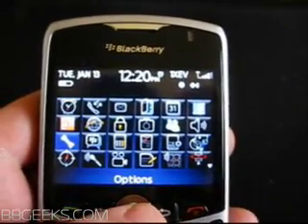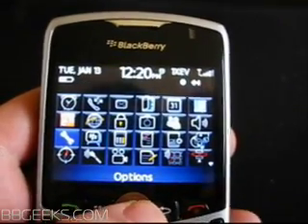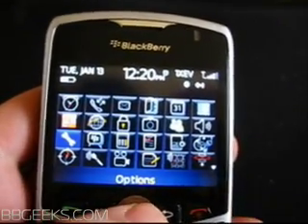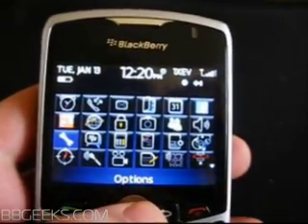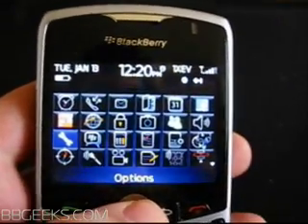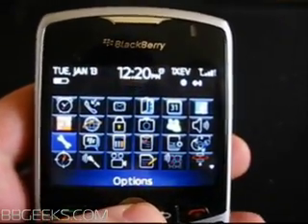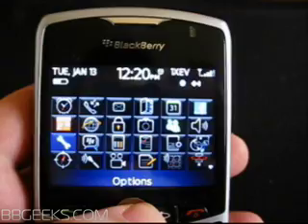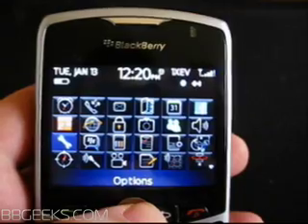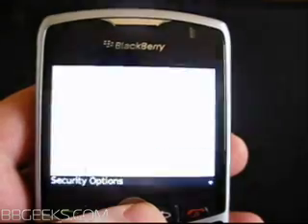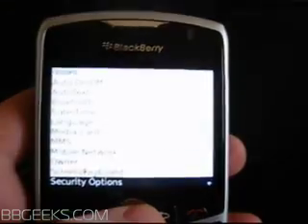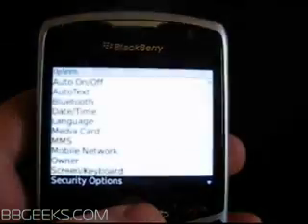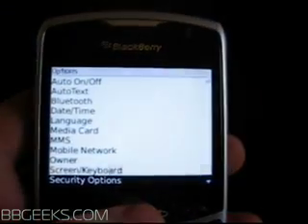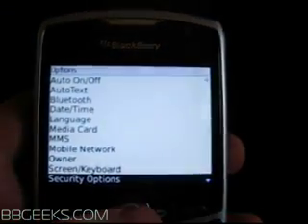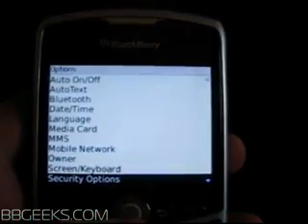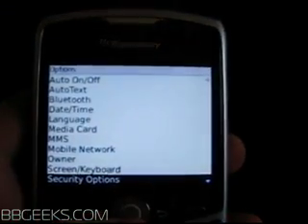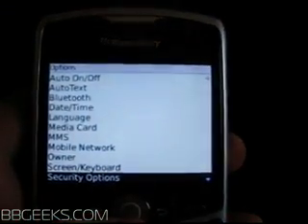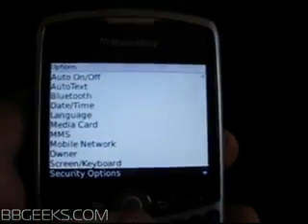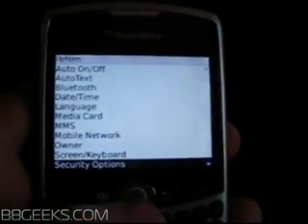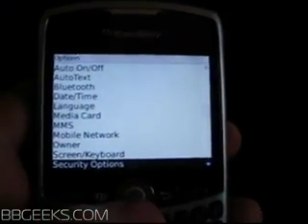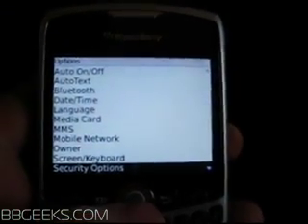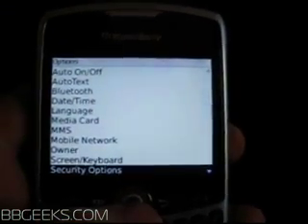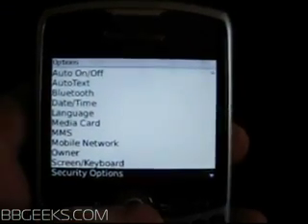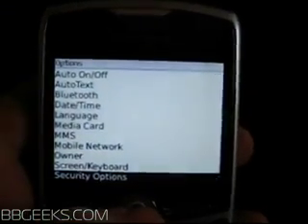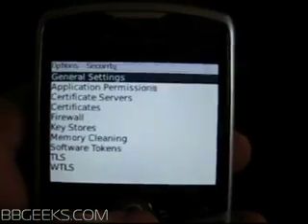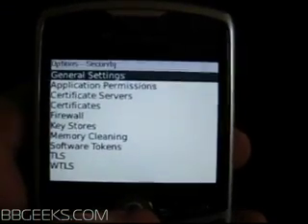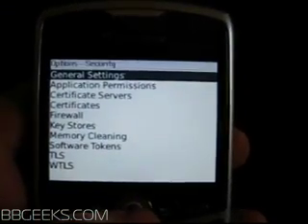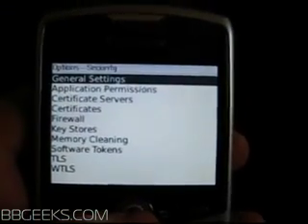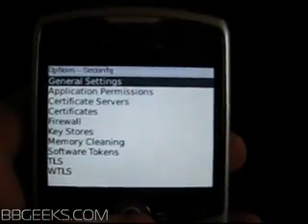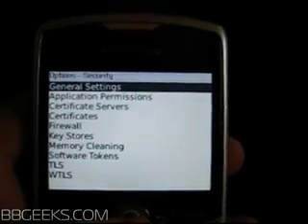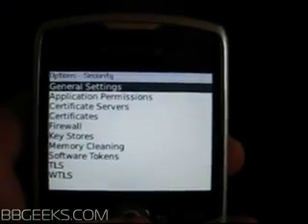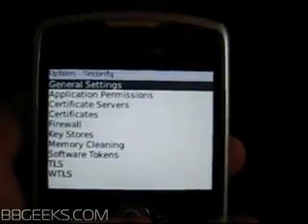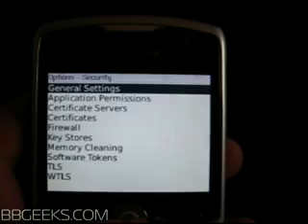You go to Options, and then you're going to want to go to Security Options, and General Settings.